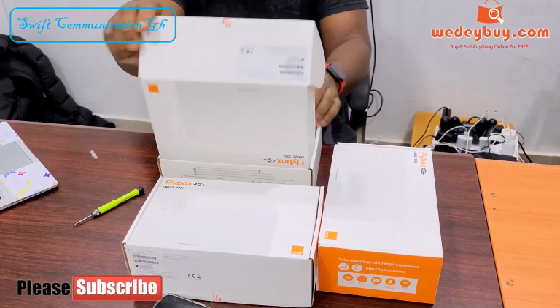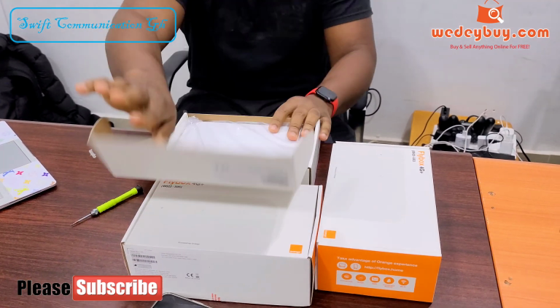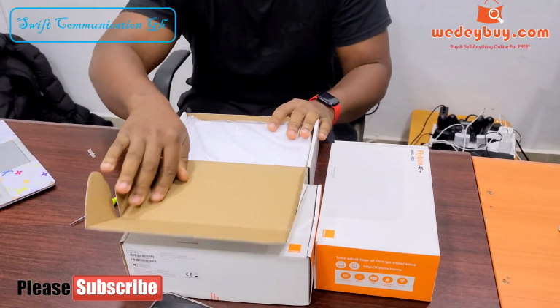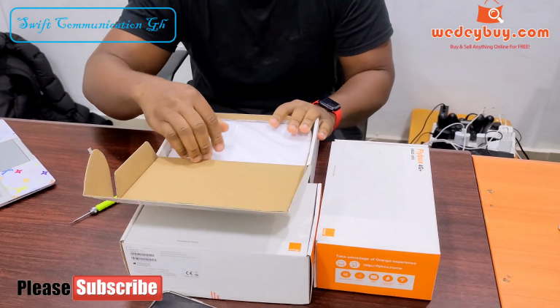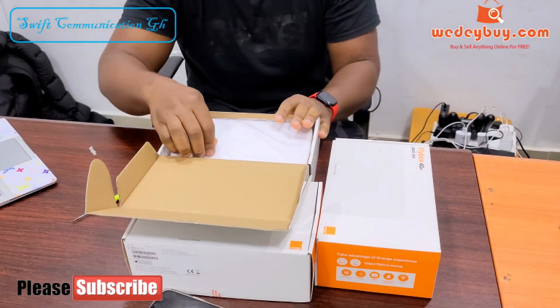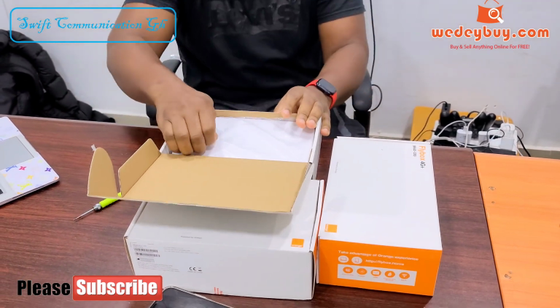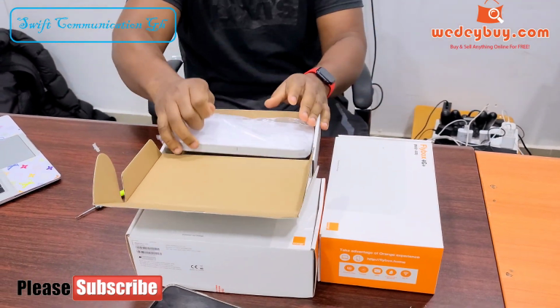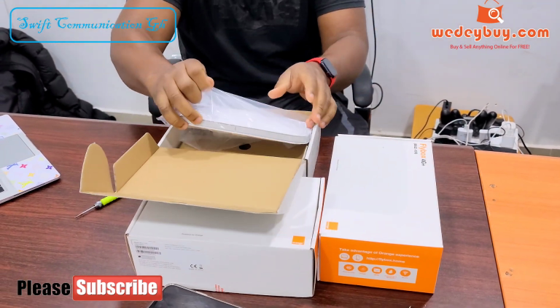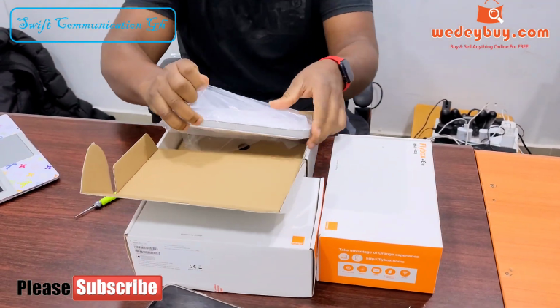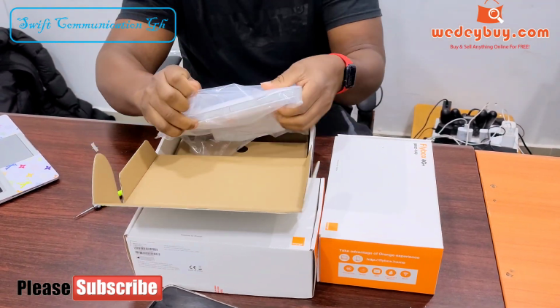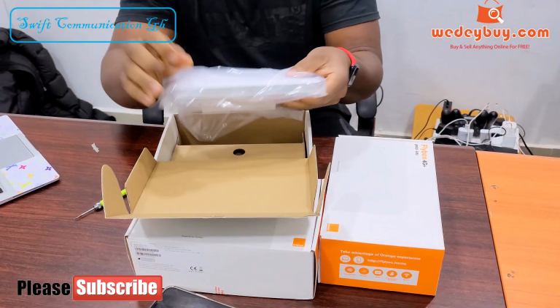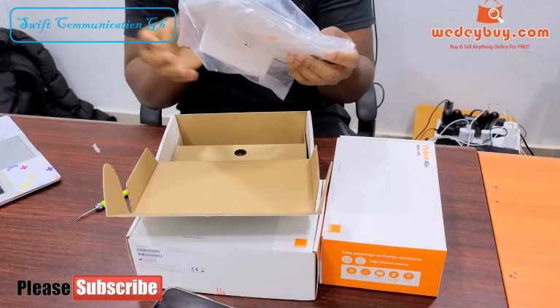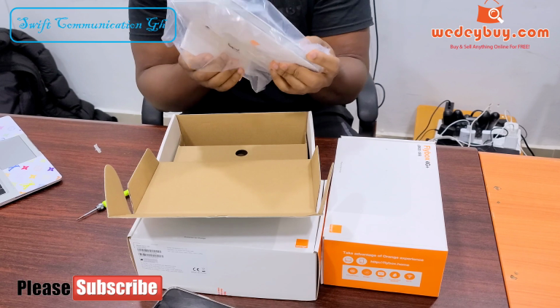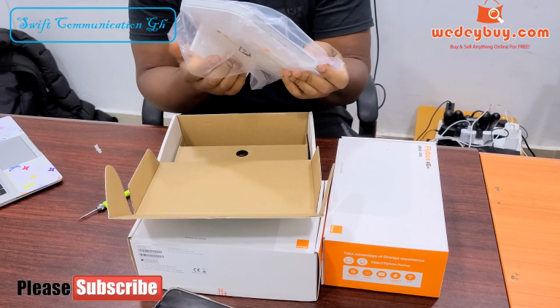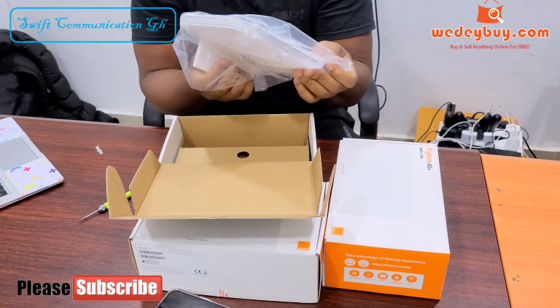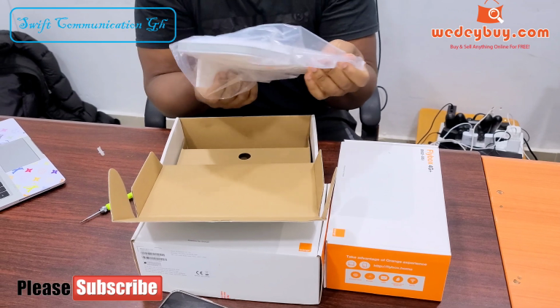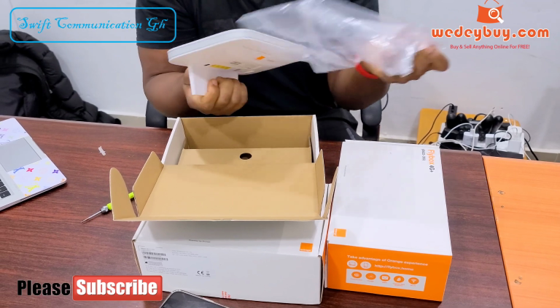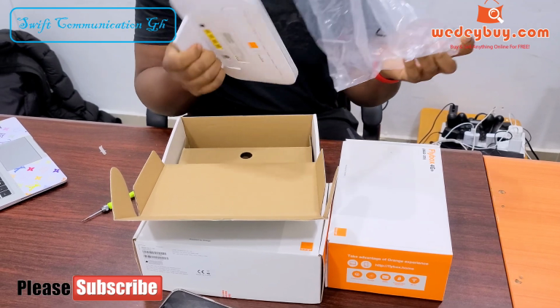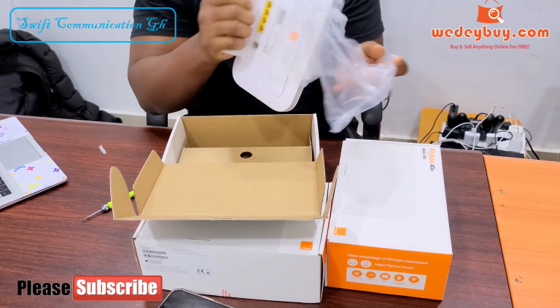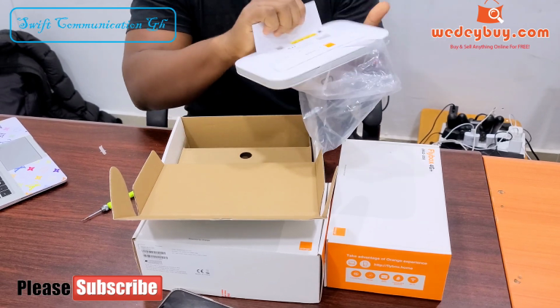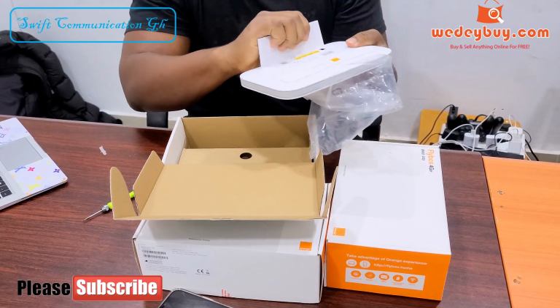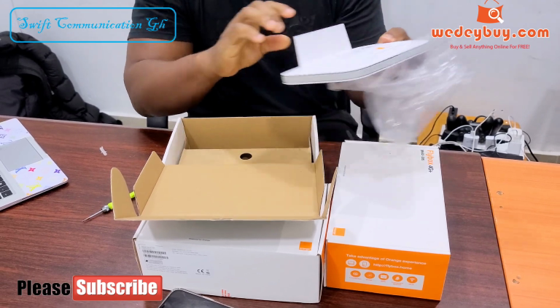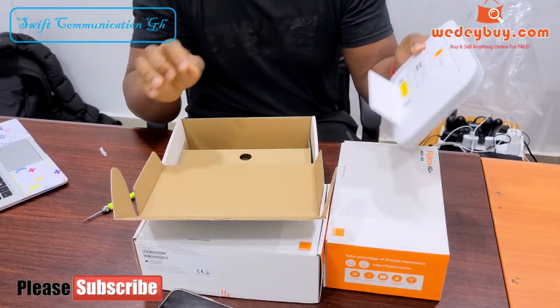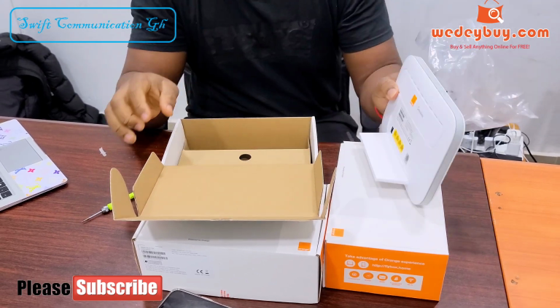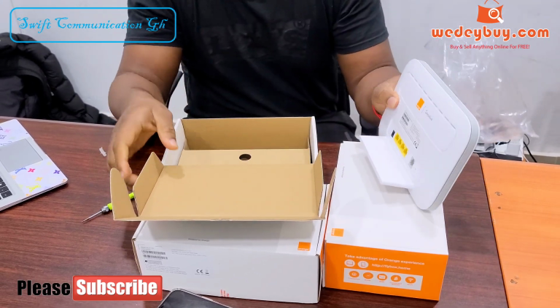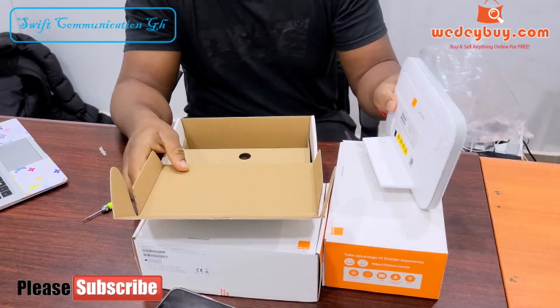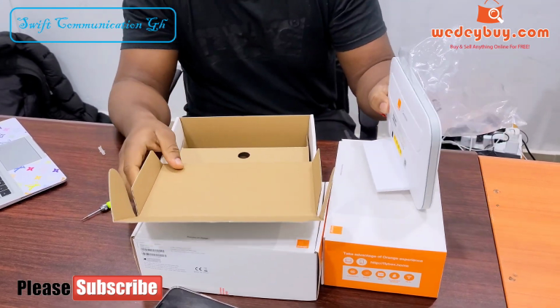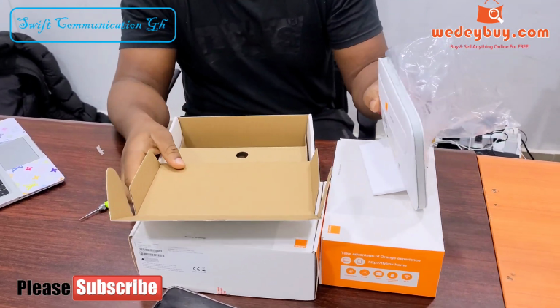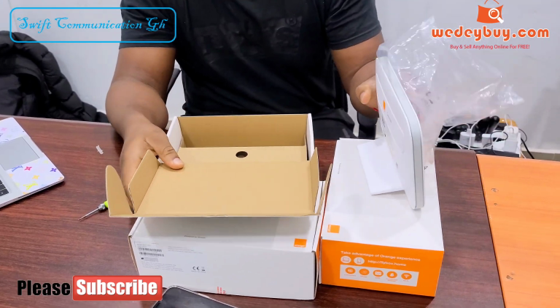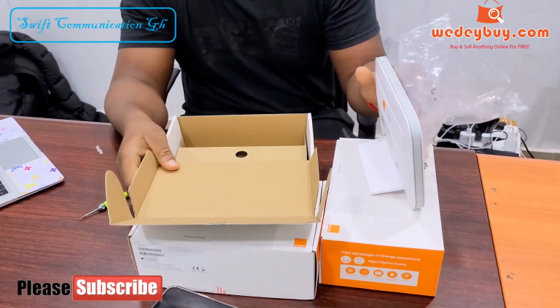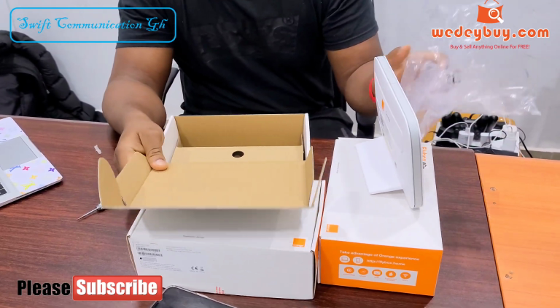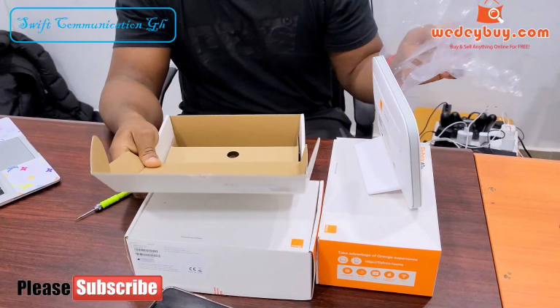In our previous video, we set the router up. In this video, we are going to see what is inside the router.